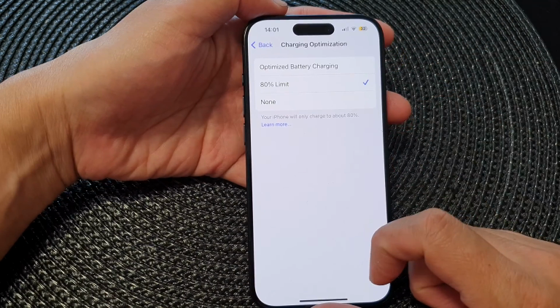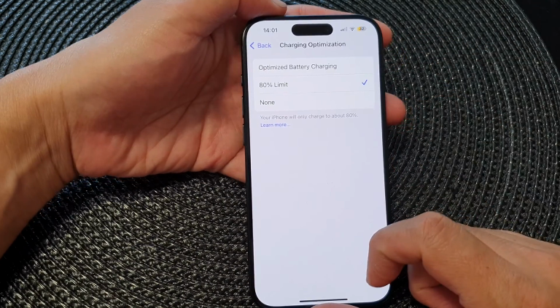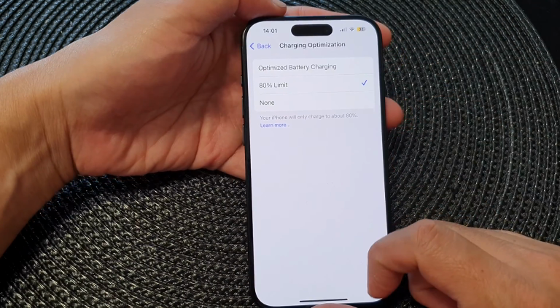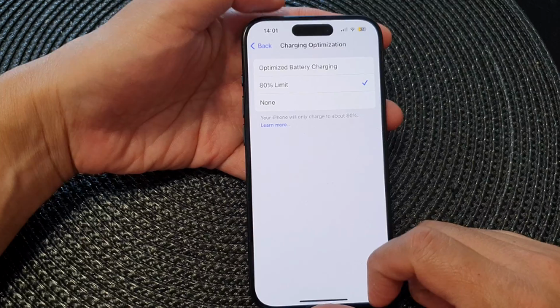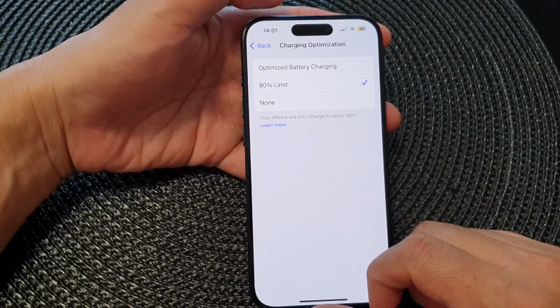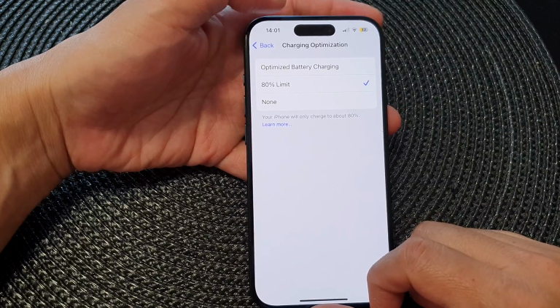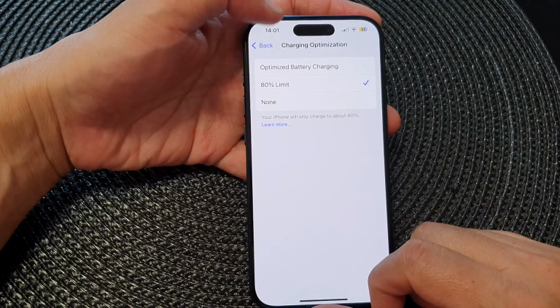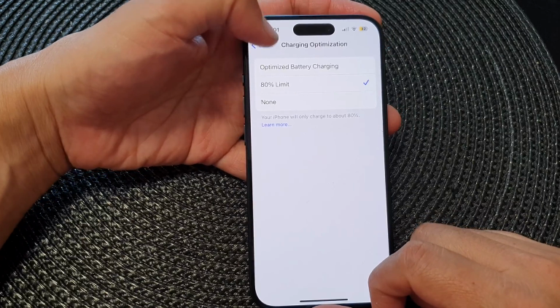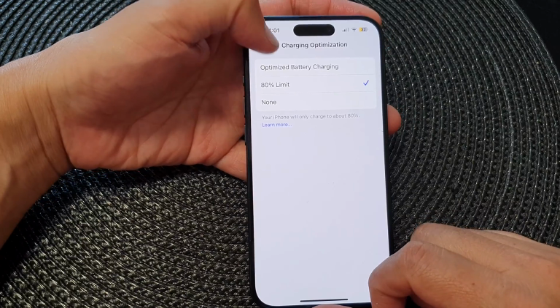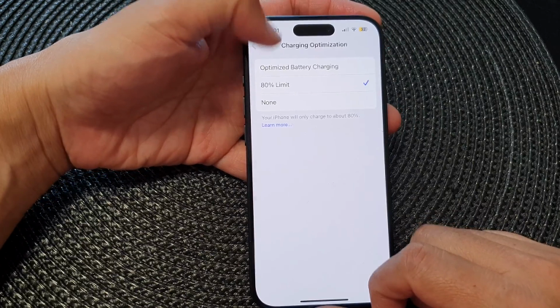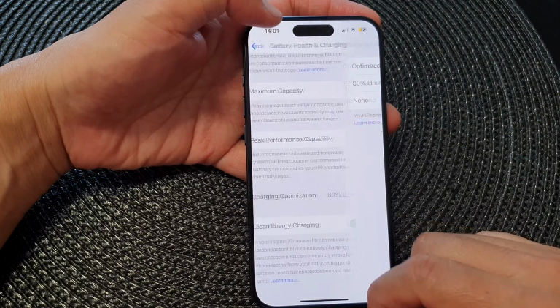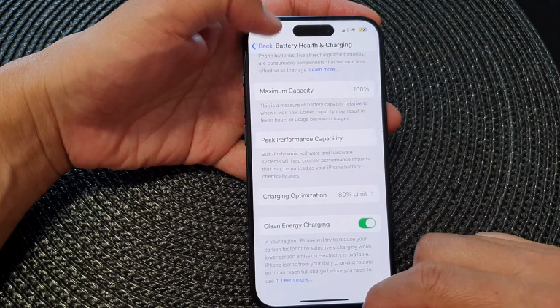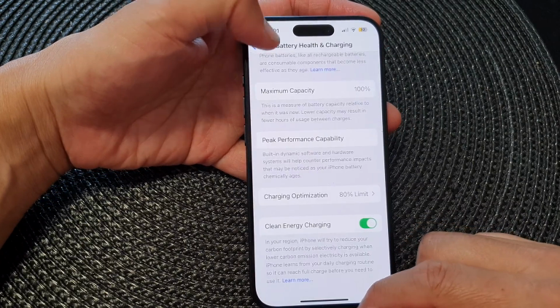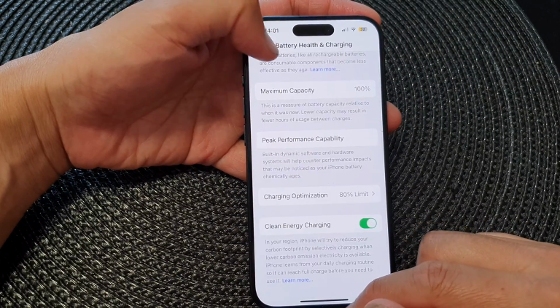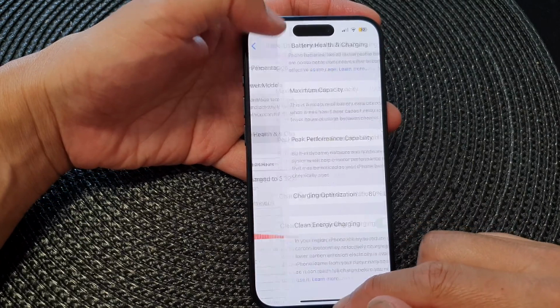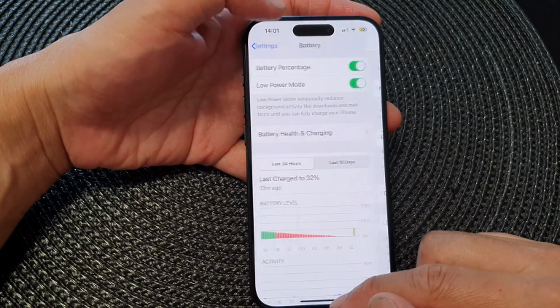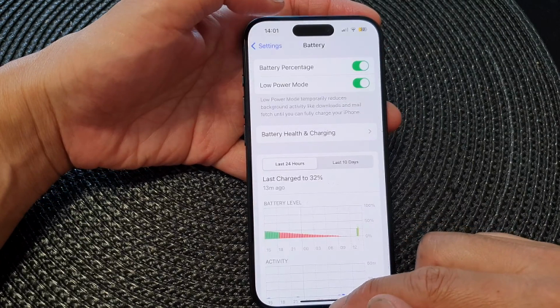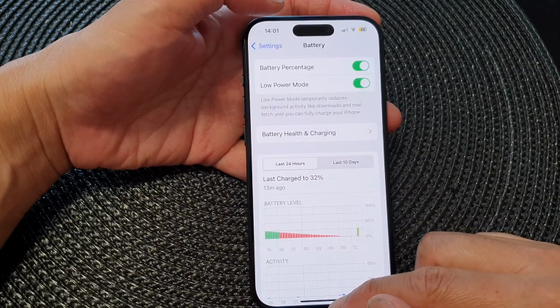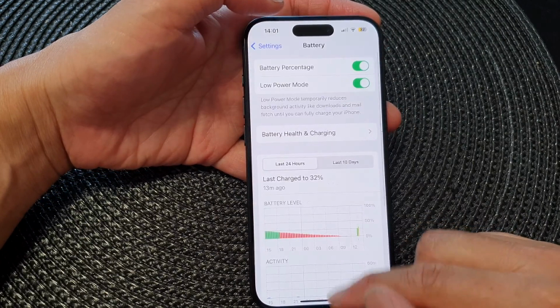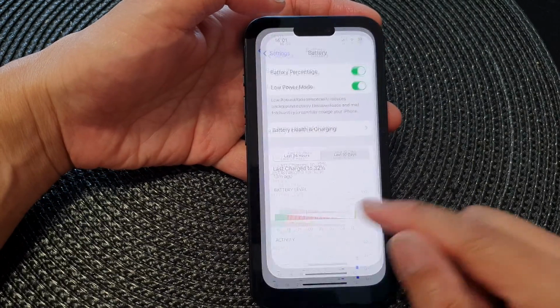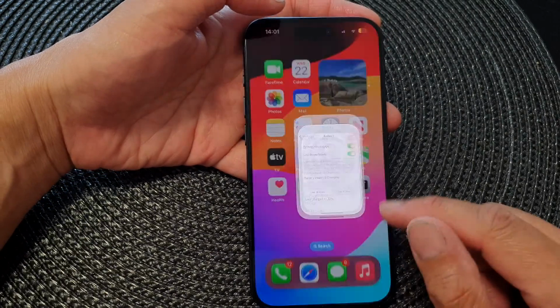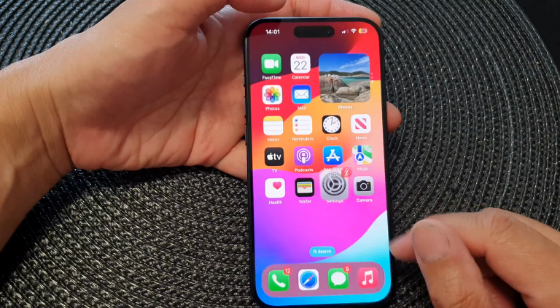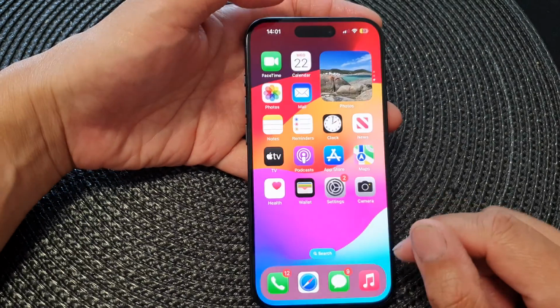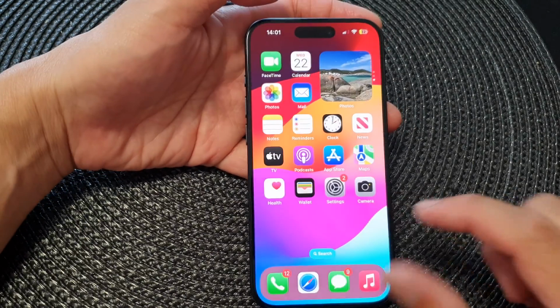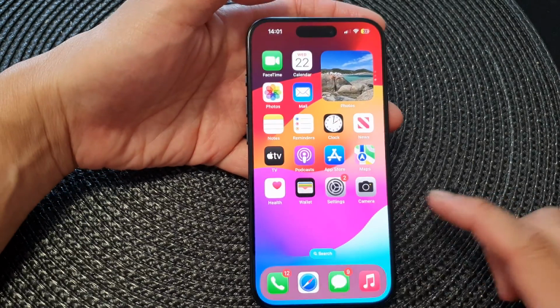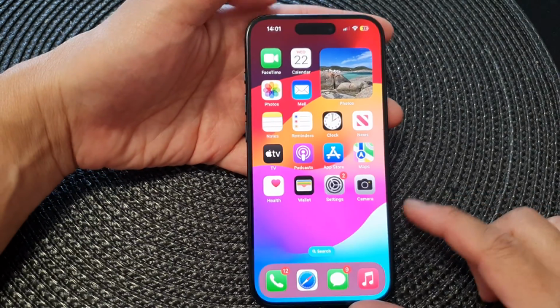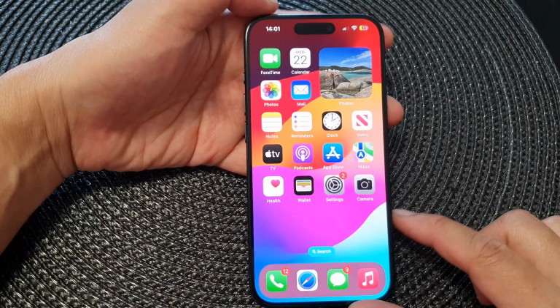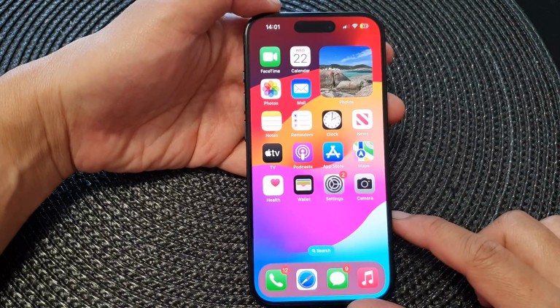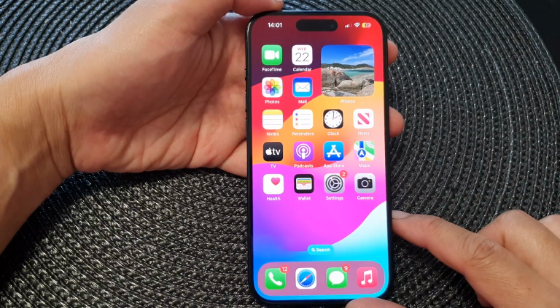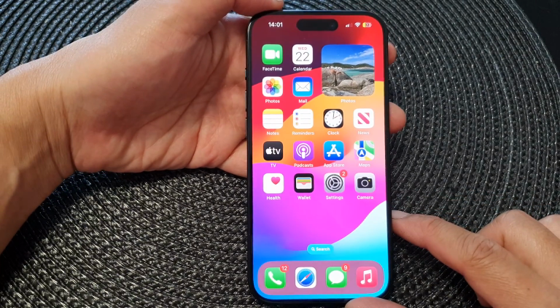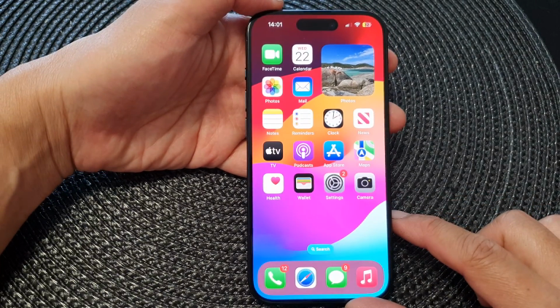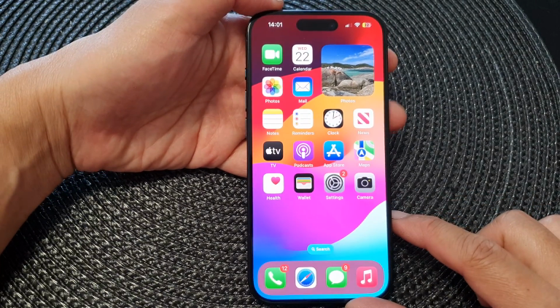And that's it. Finally, you can tap the back key or swipe up to go back to your home screen.